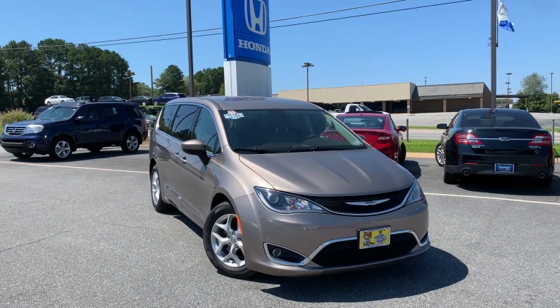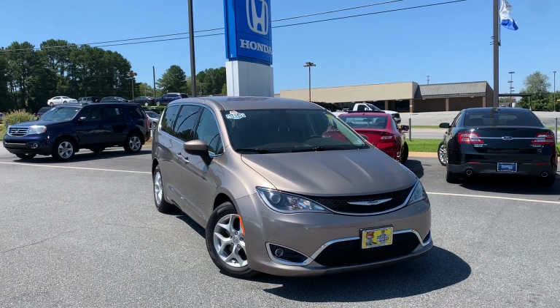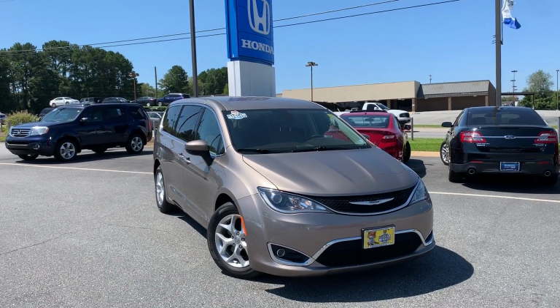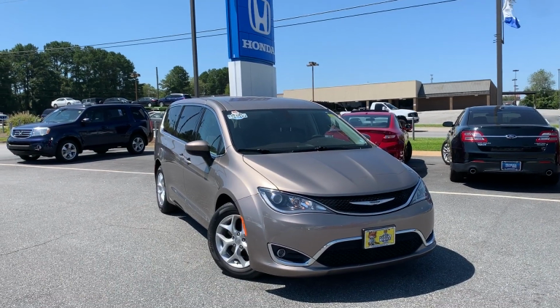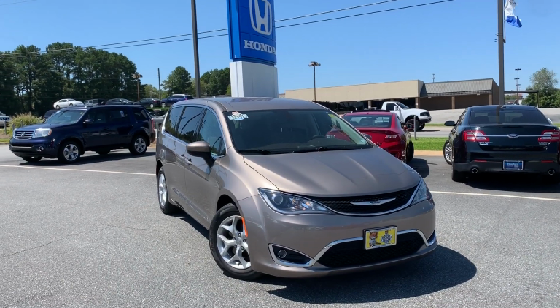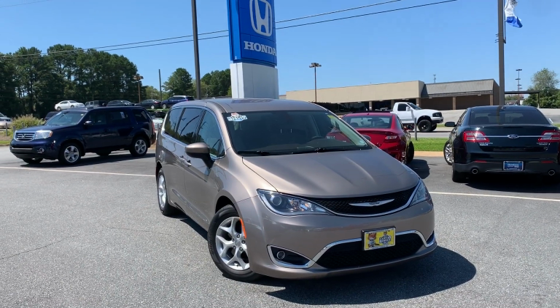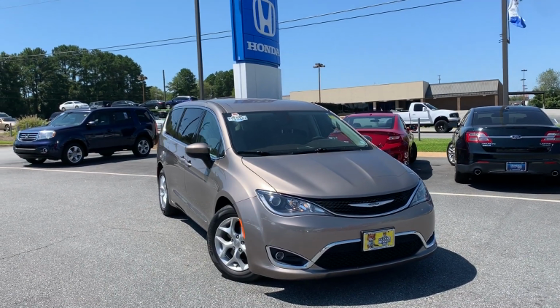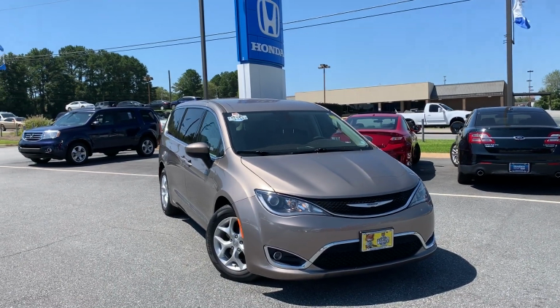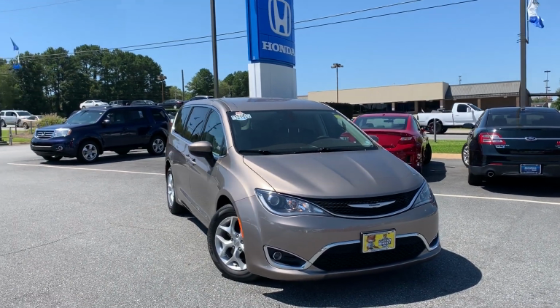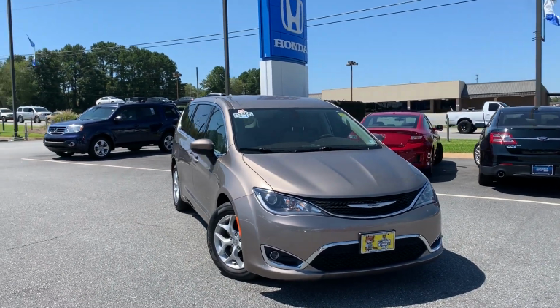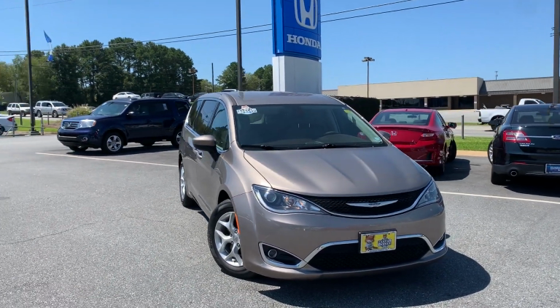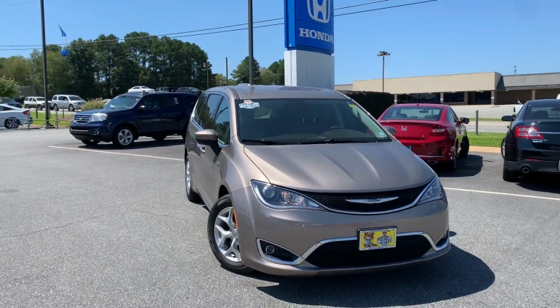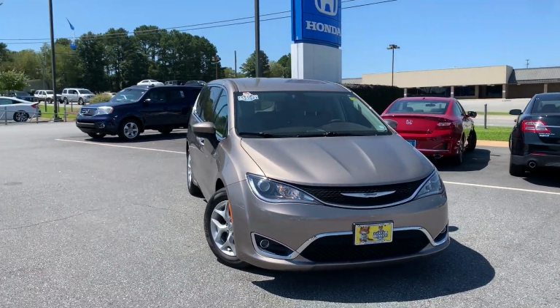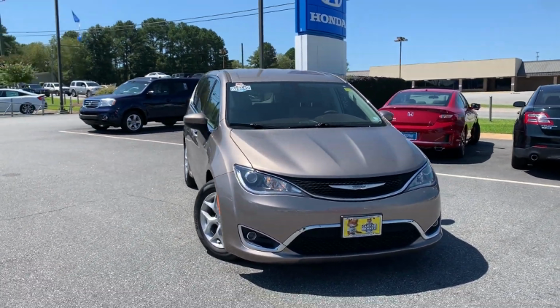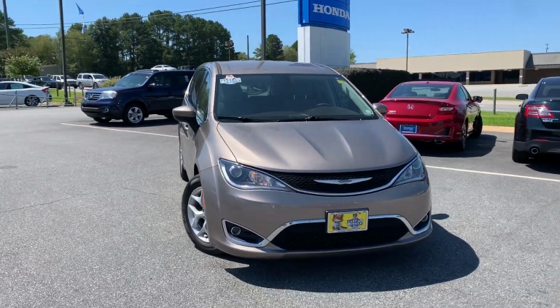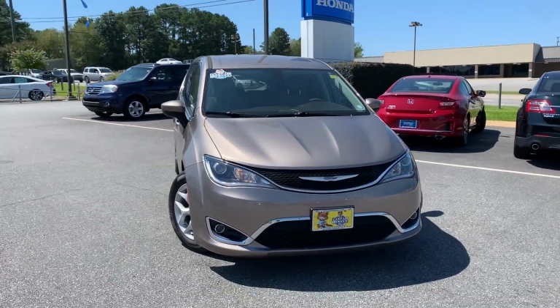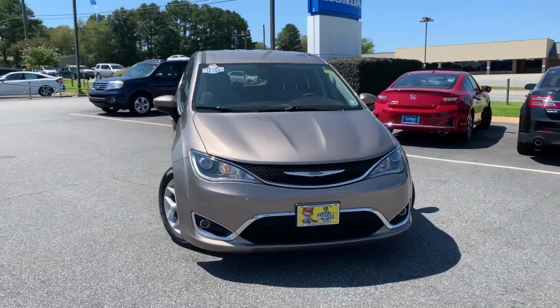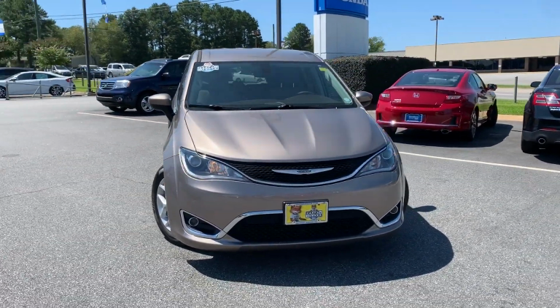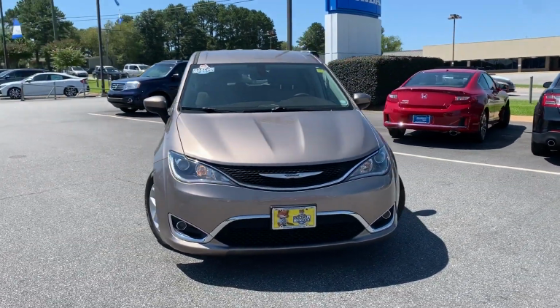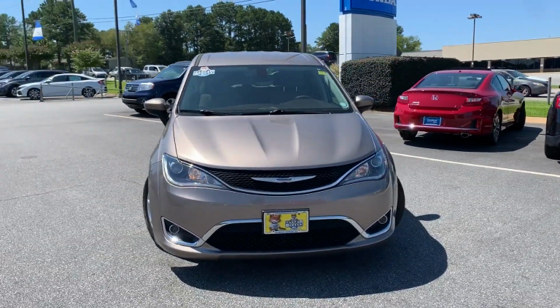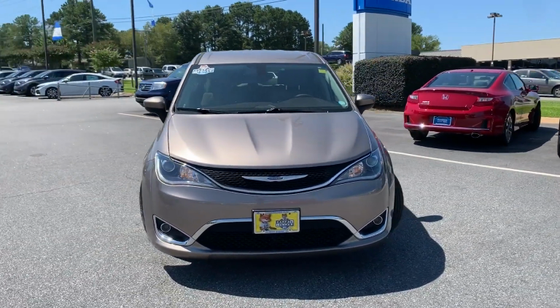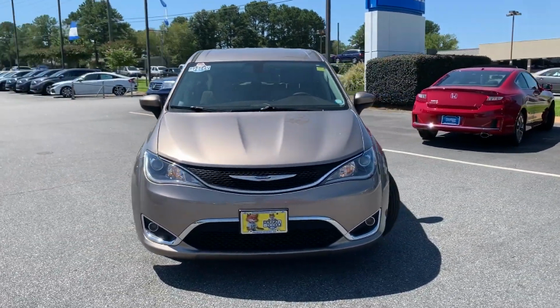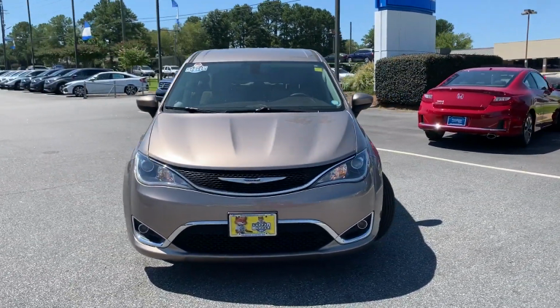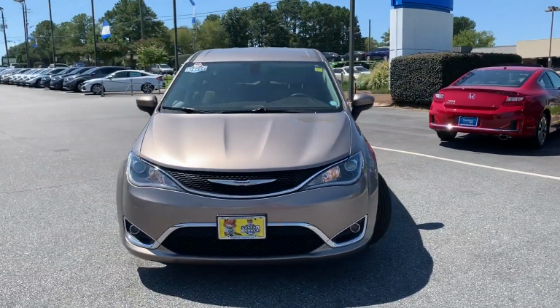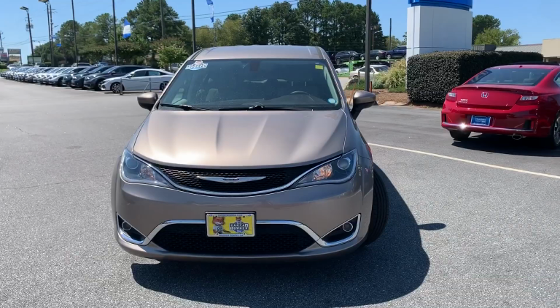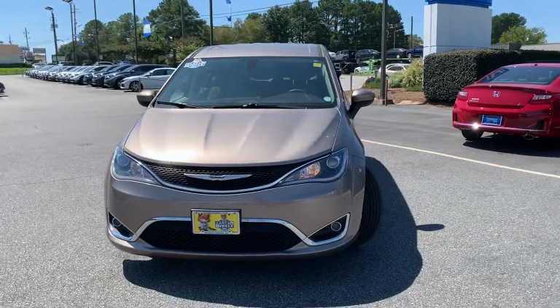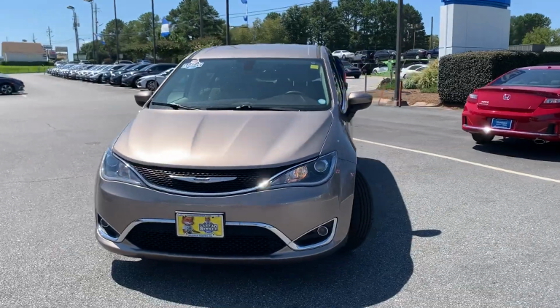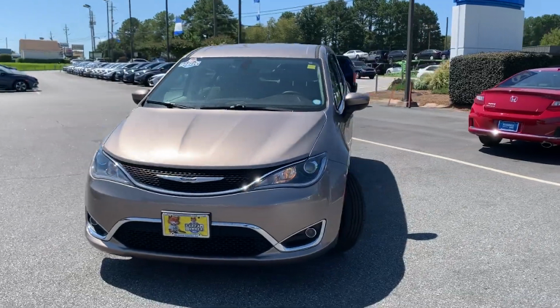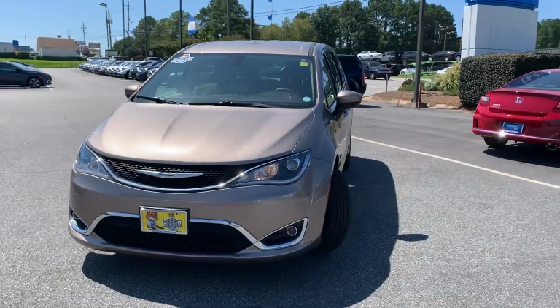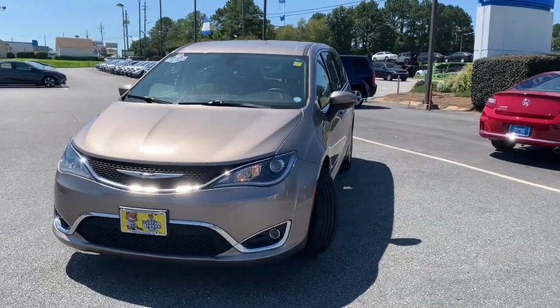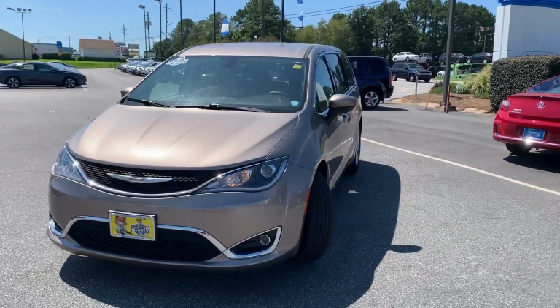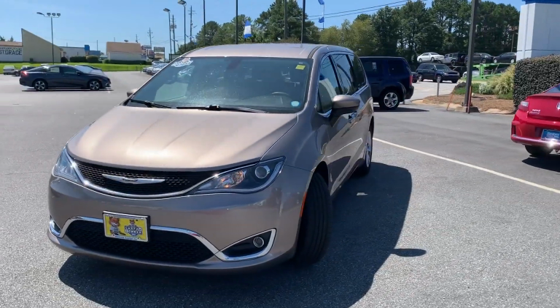Good afternoon, Ms. Shanika. This is Mike Bertram, Pre-O manager here at Hughes Honda in beautiful Warner Robins, Georgia.